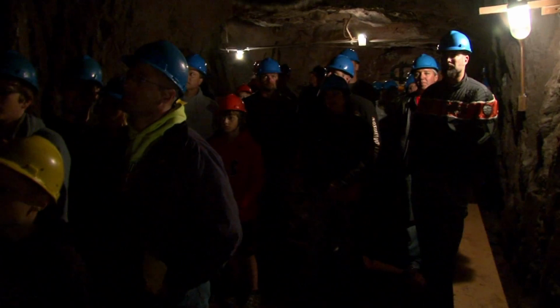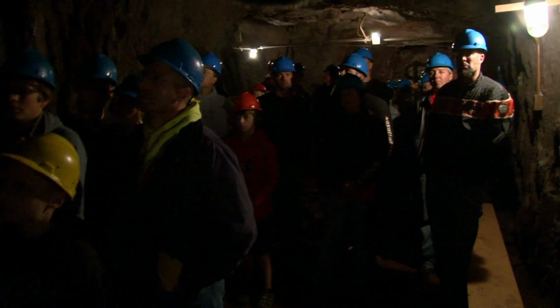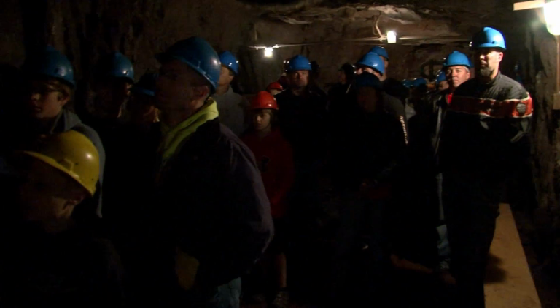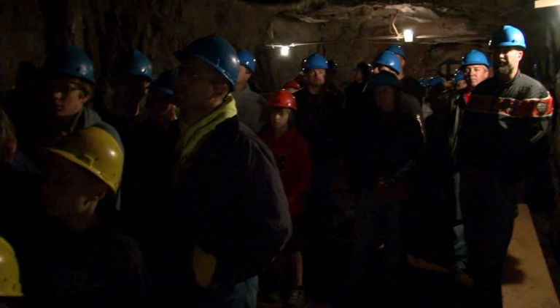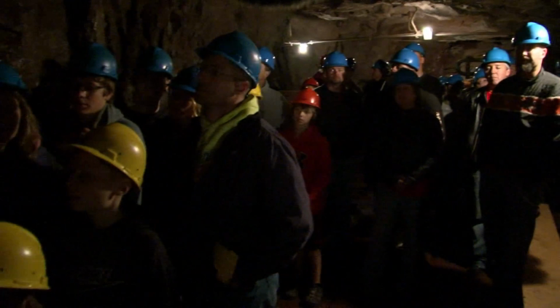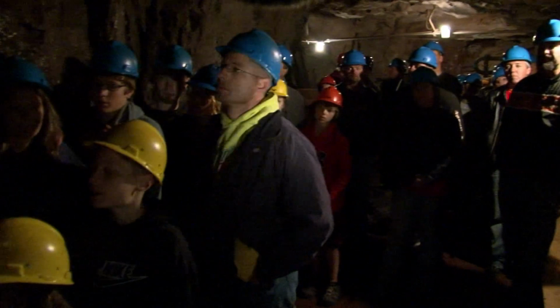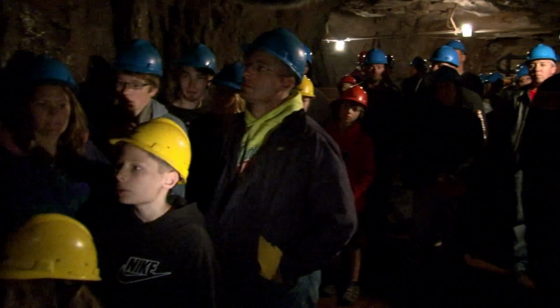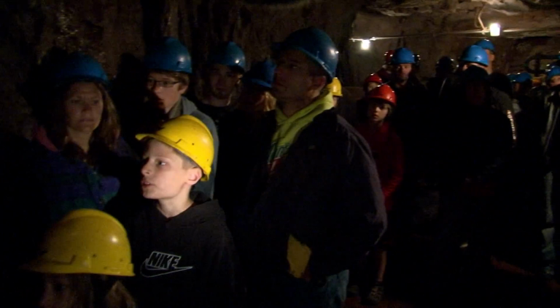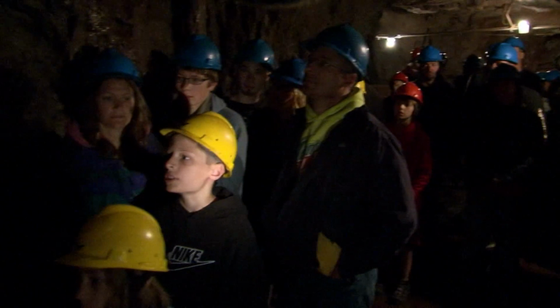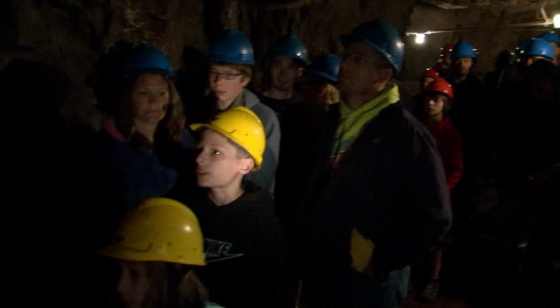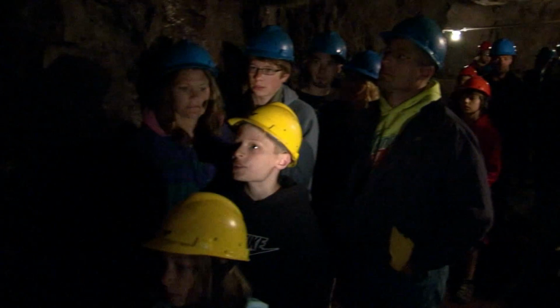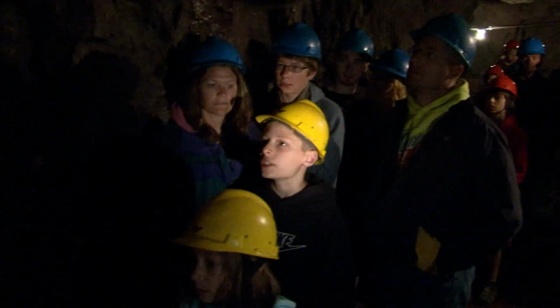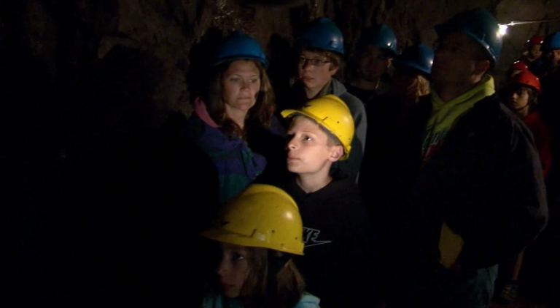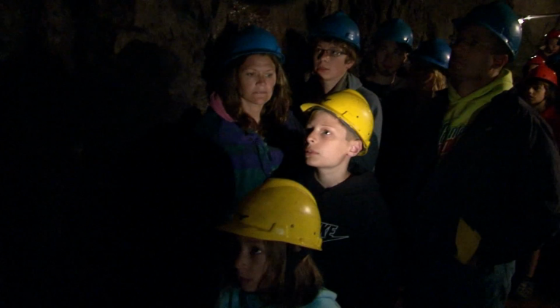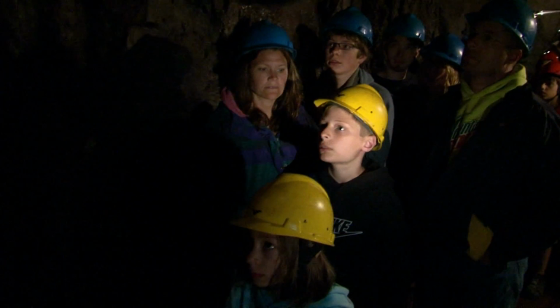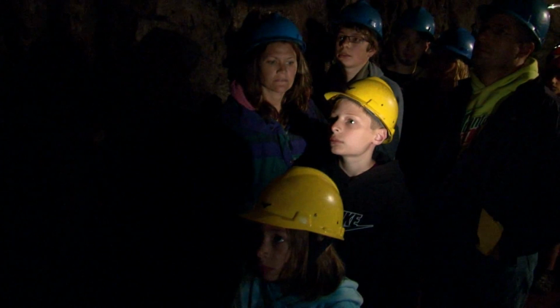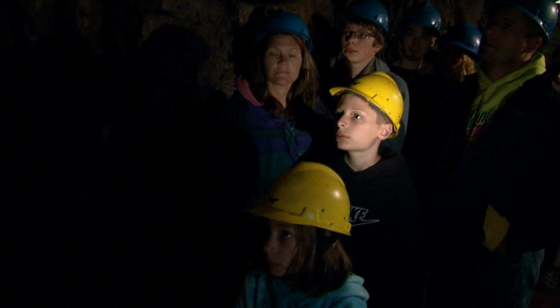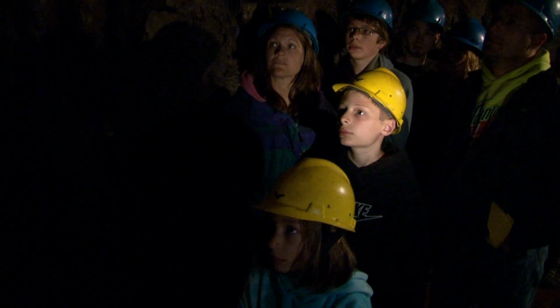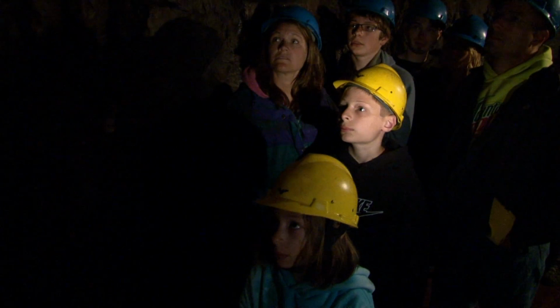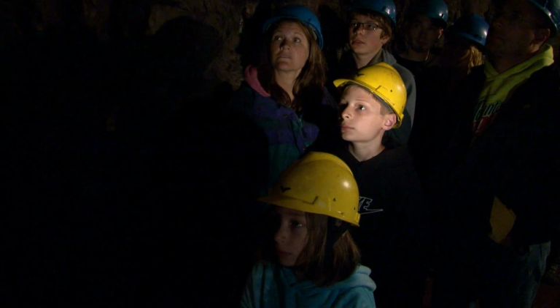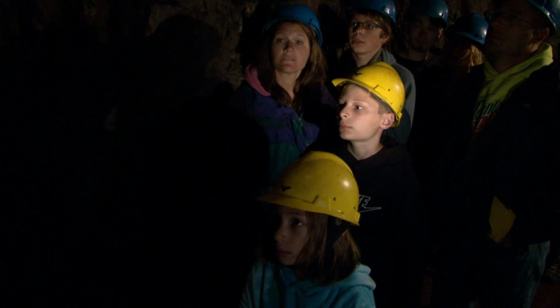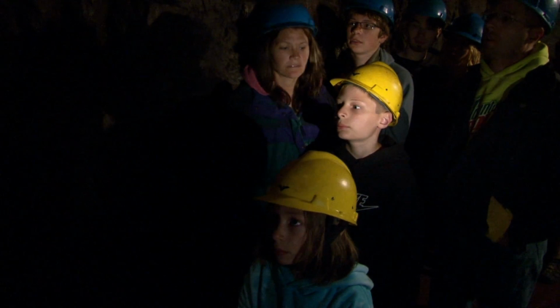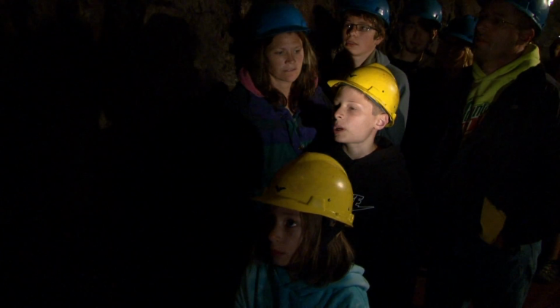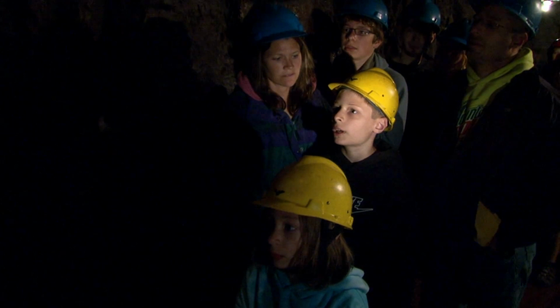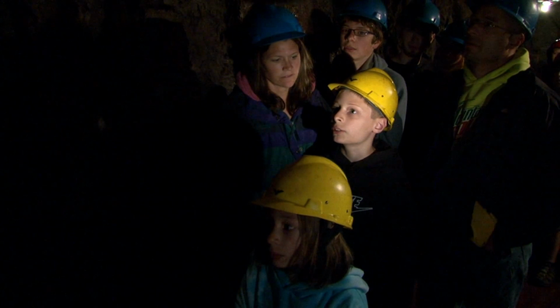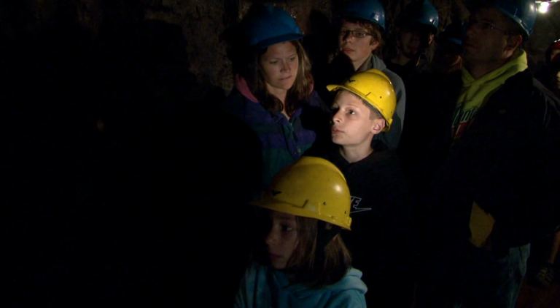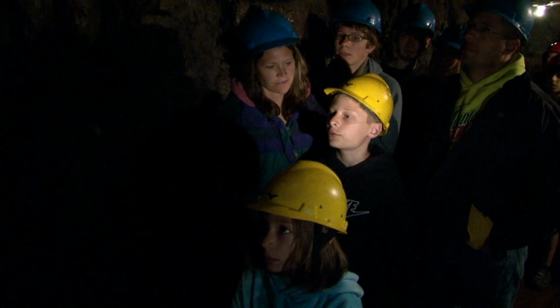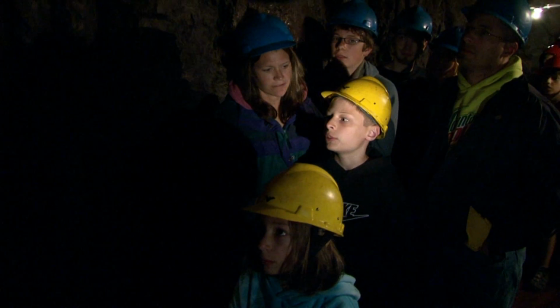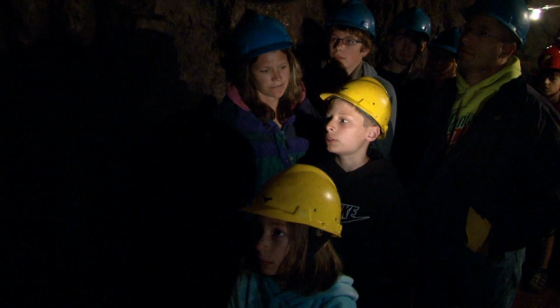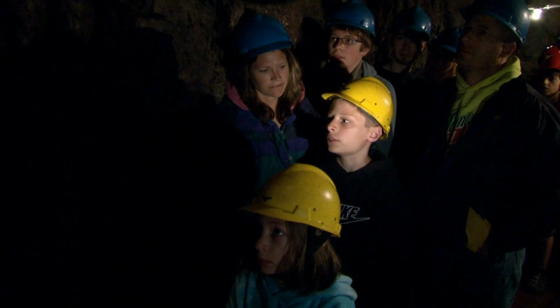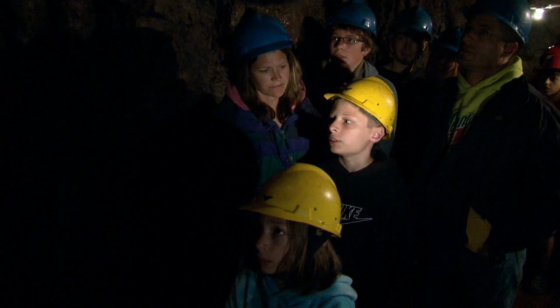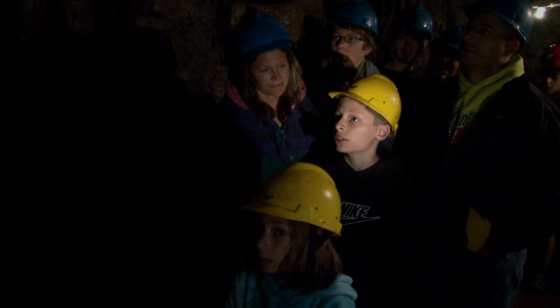How long did it probably take to dig this deep? Take a guess. Probably a hundred years.